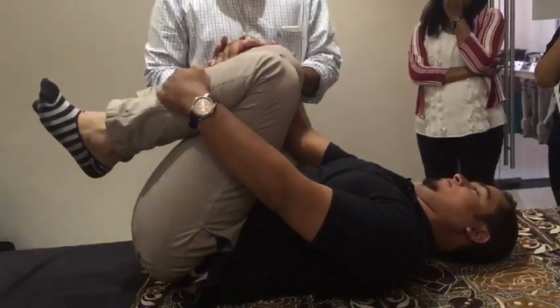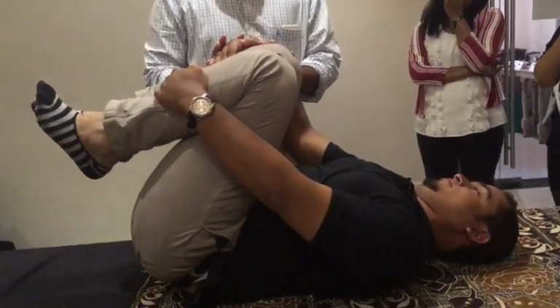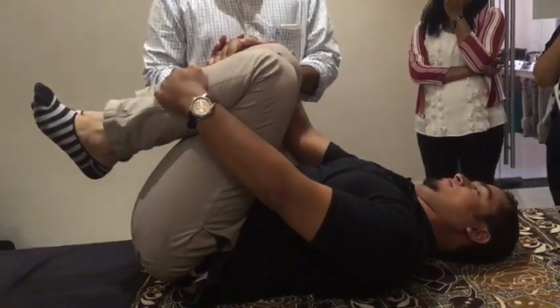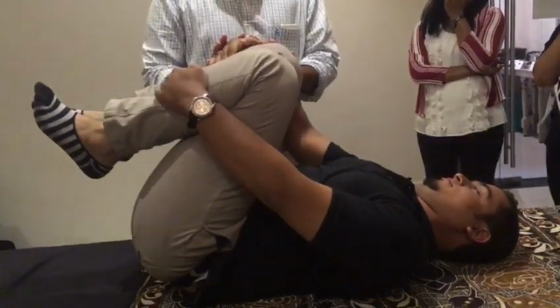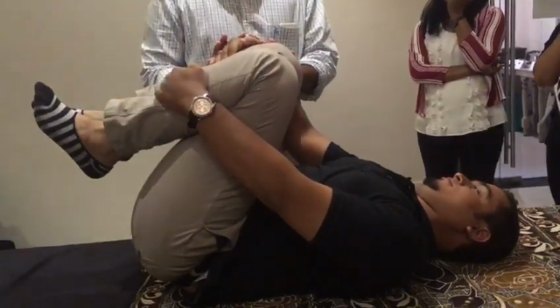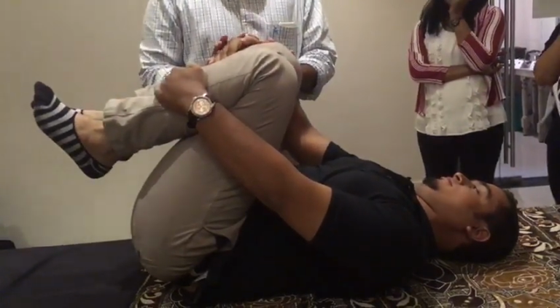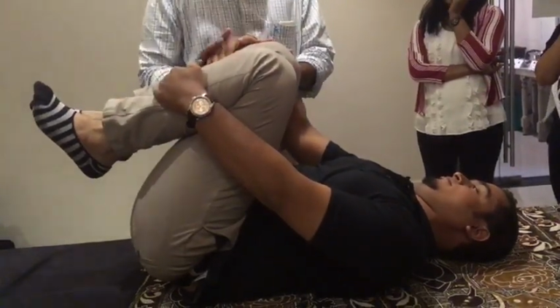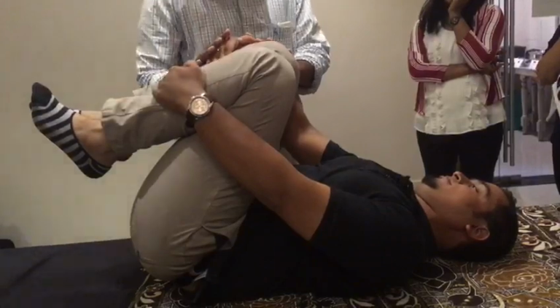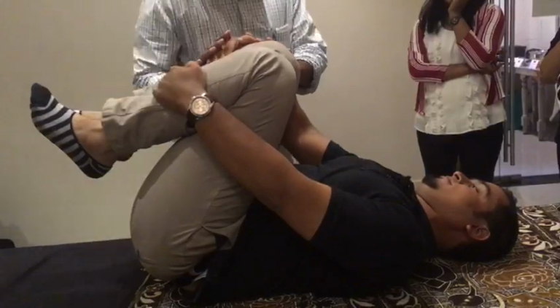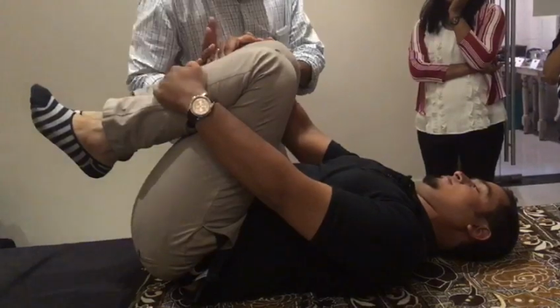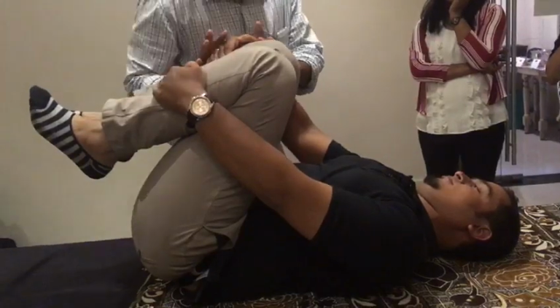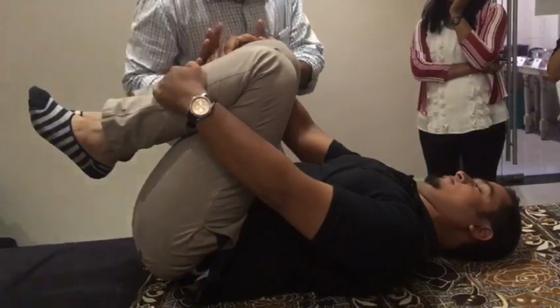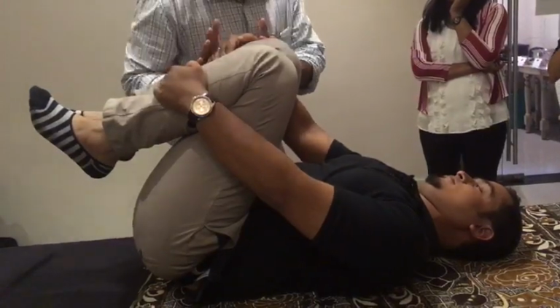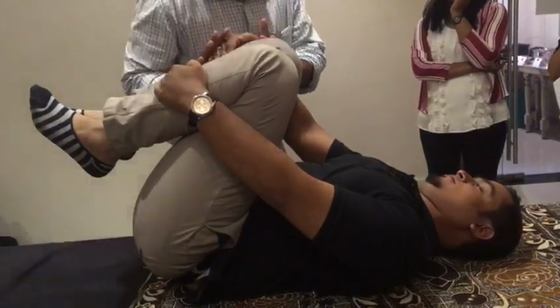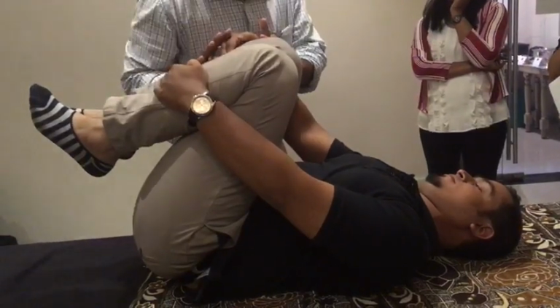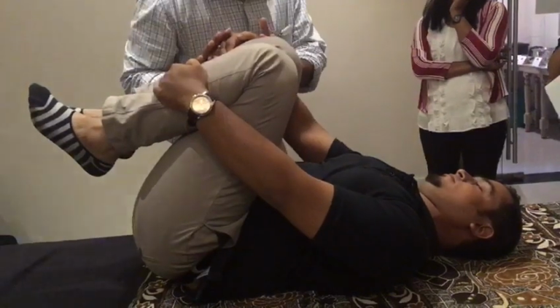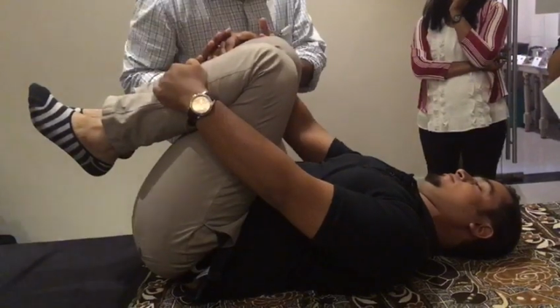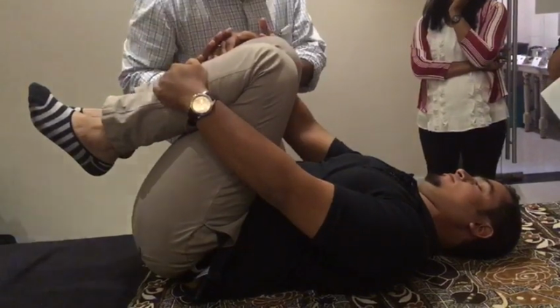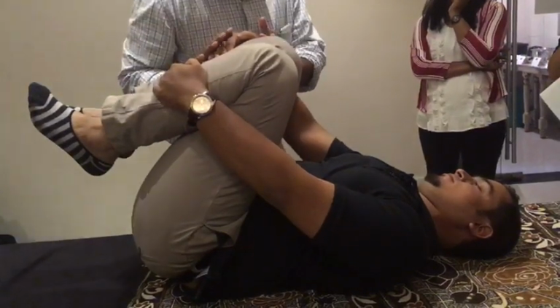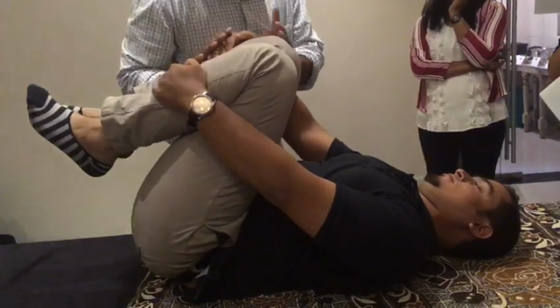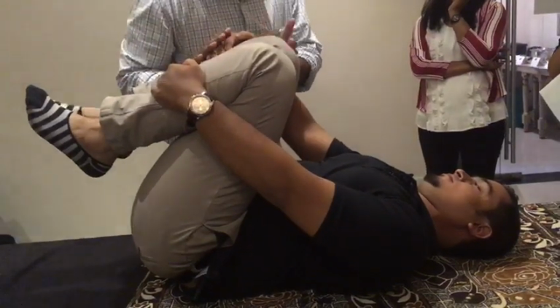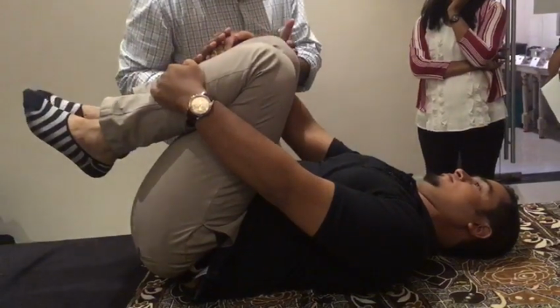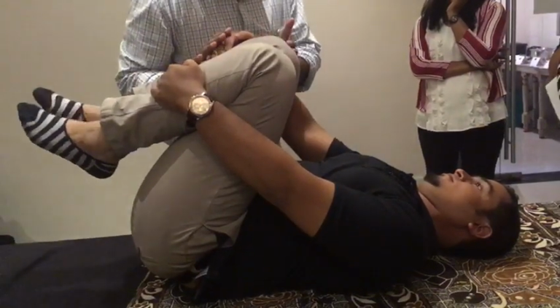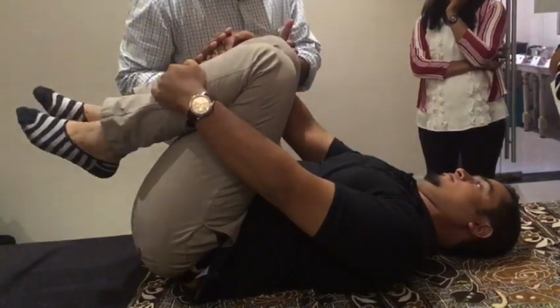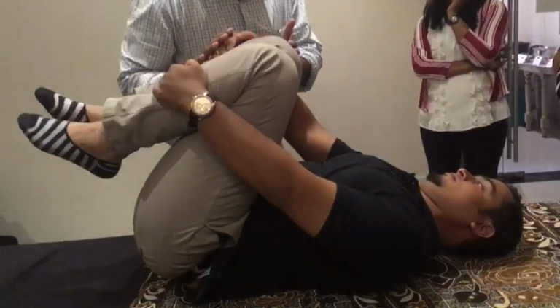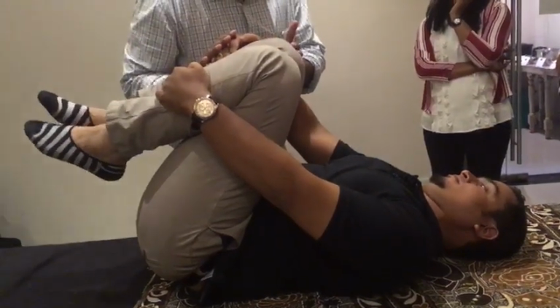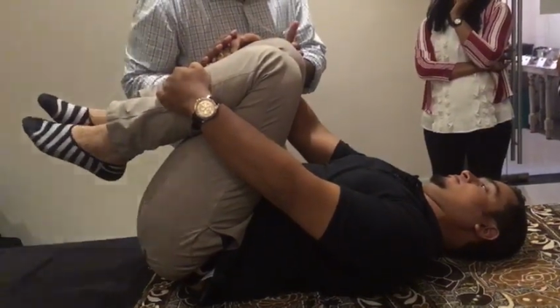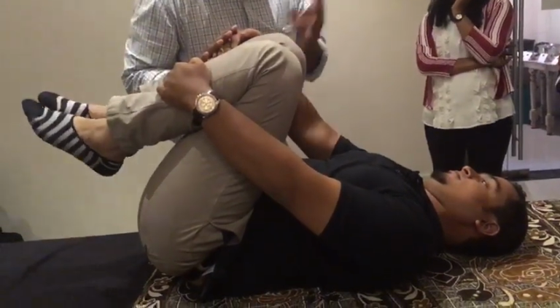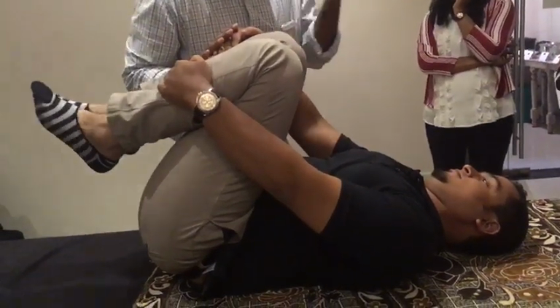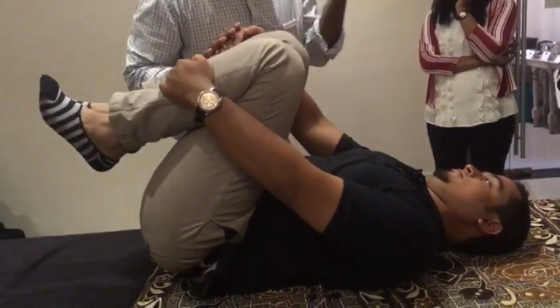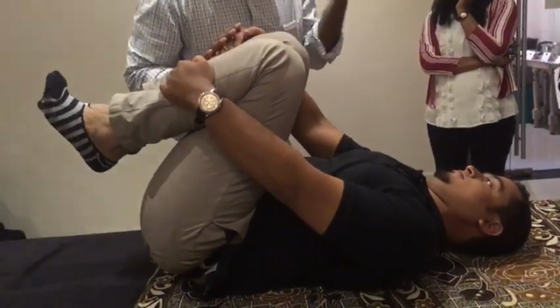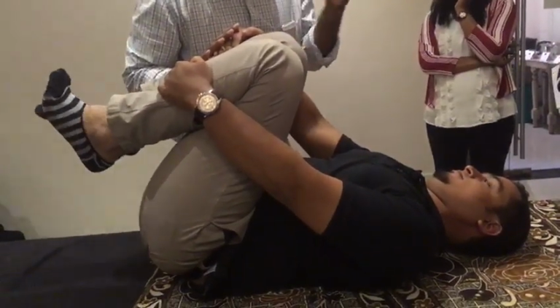Hold for 30 seconds. And if the patient is comfortable in this position, you've got to do this at least thrice a day.